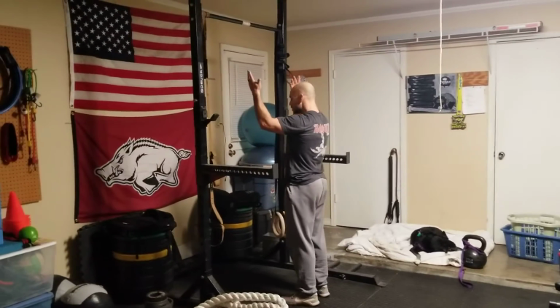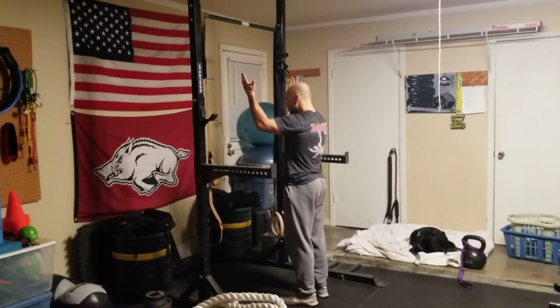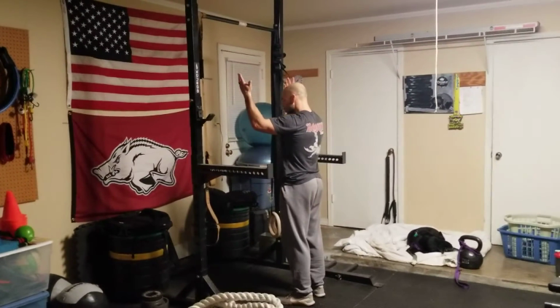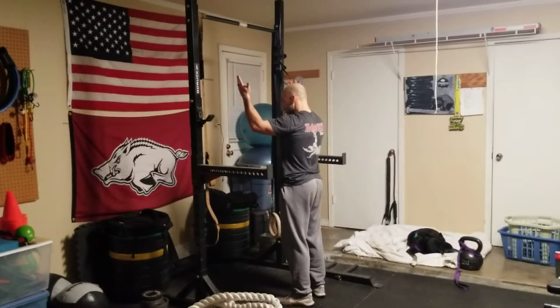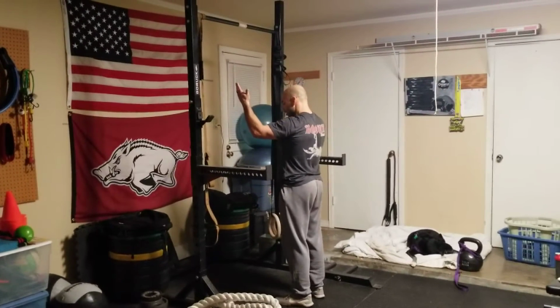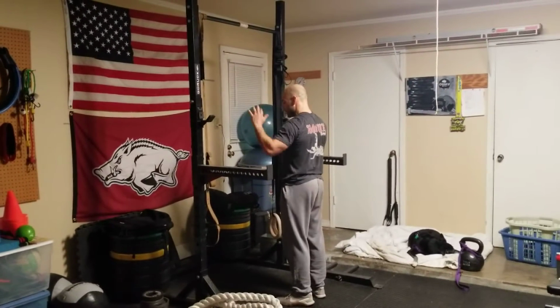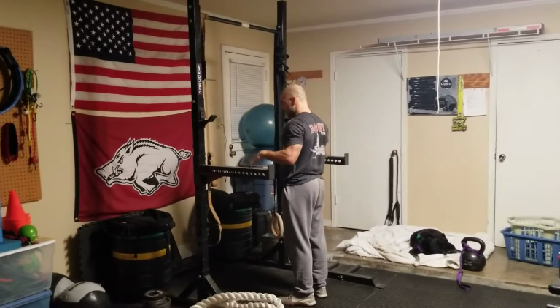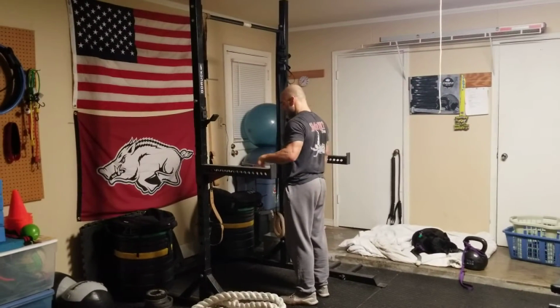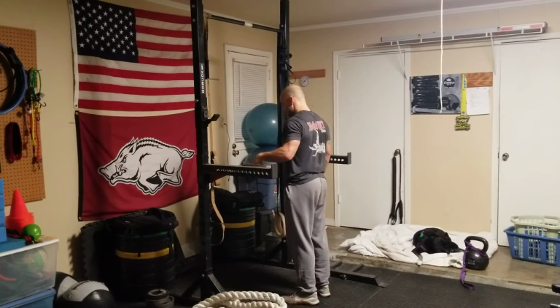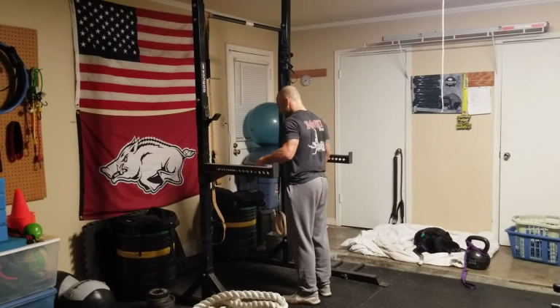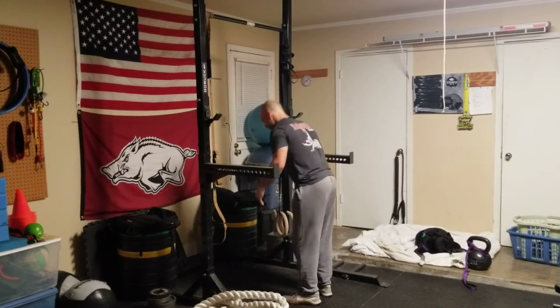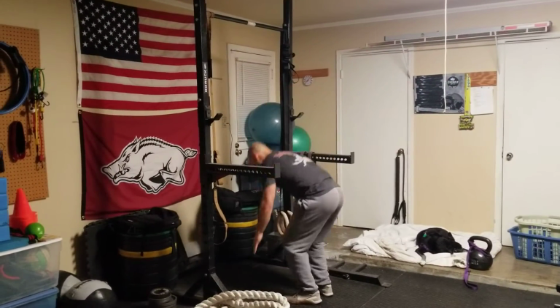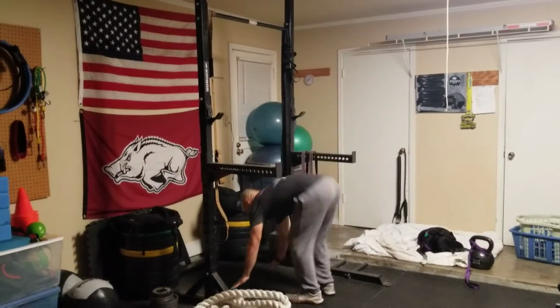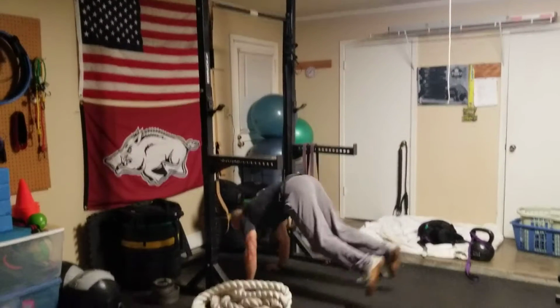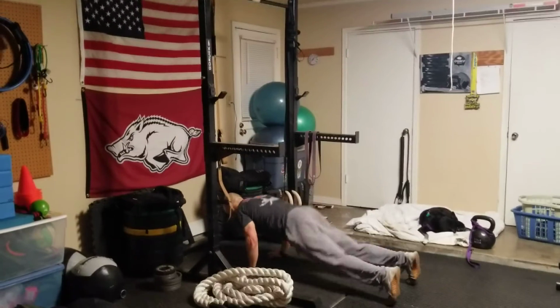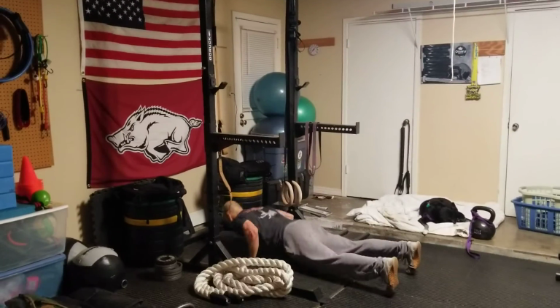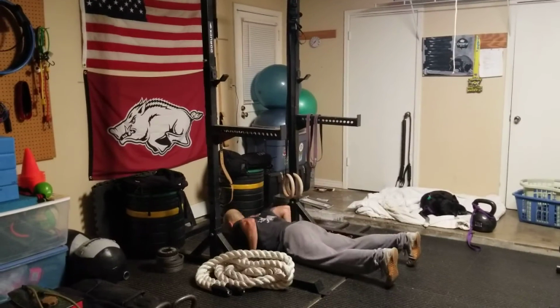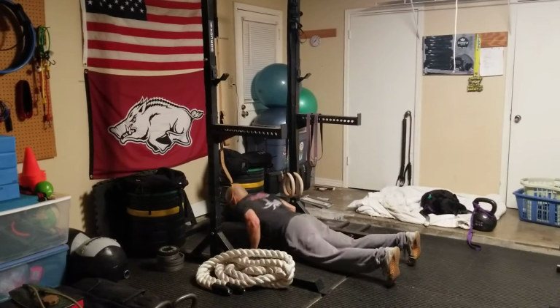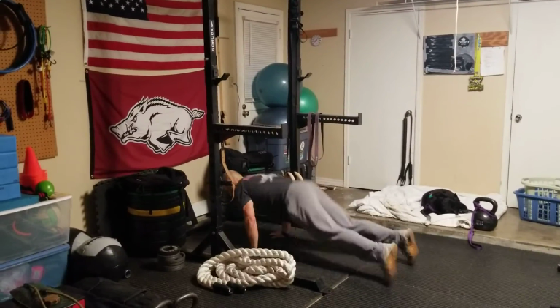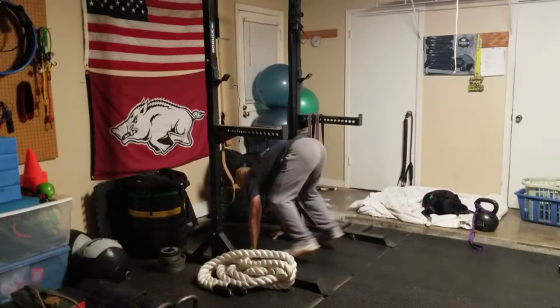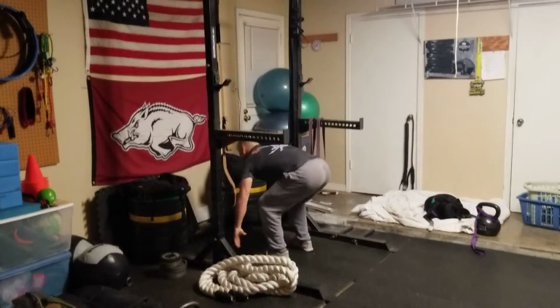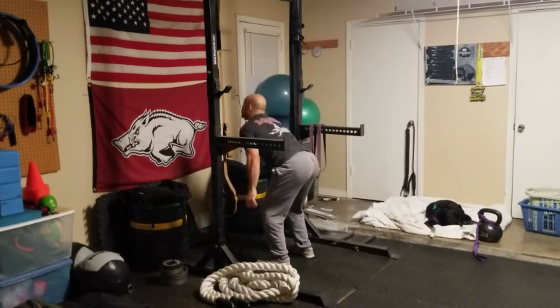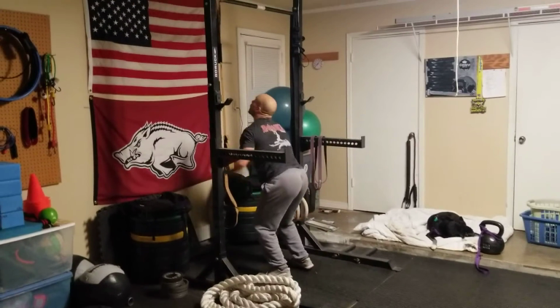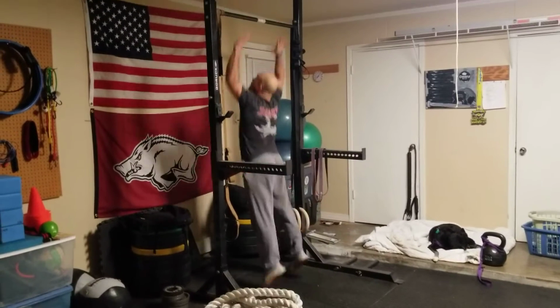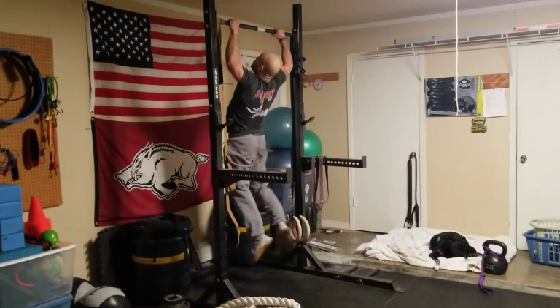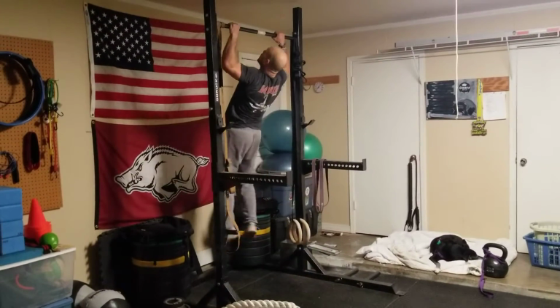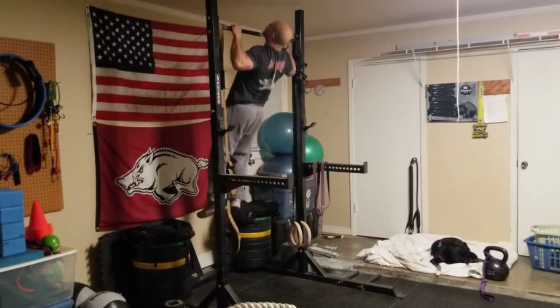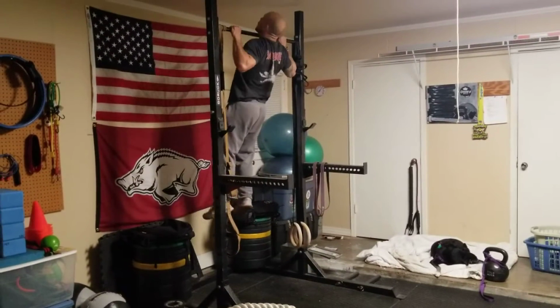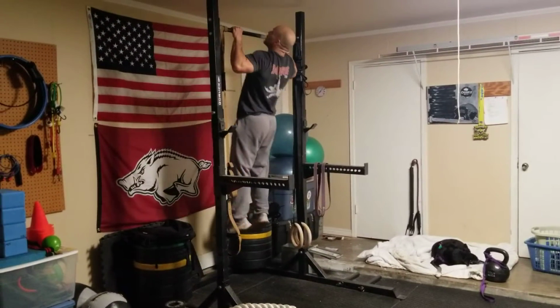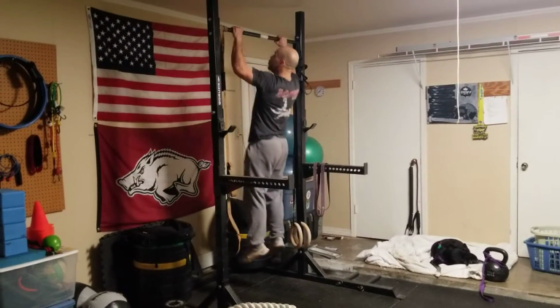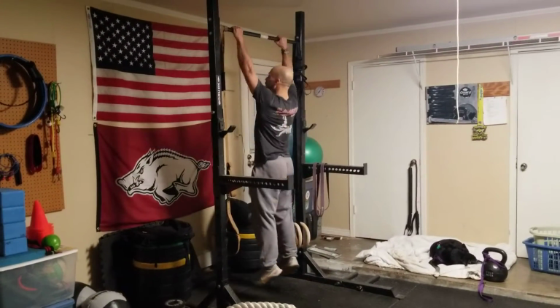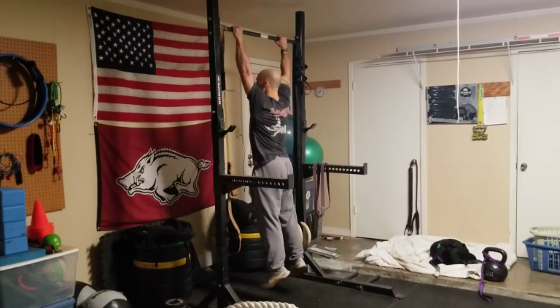Underneath the pull-up bar, I'm coming down into my burpee, explode up, jump, and get the pull-up.